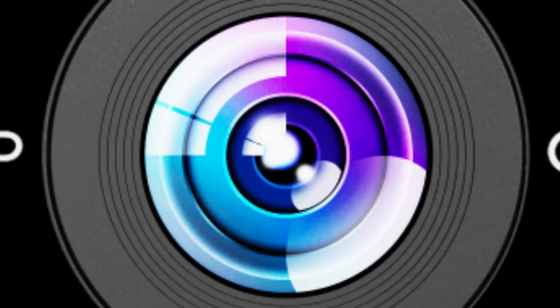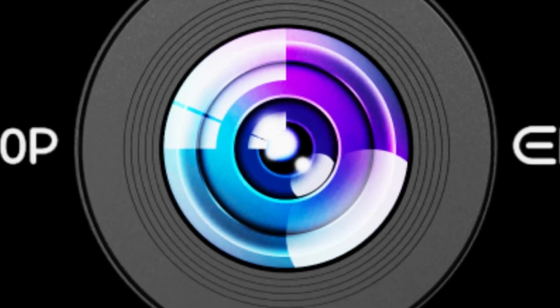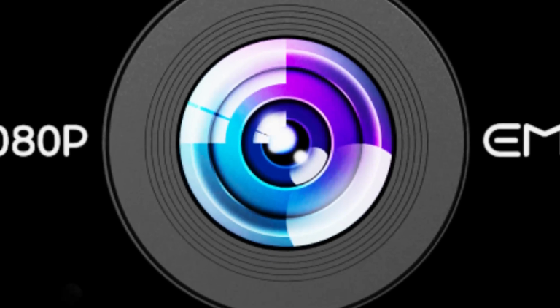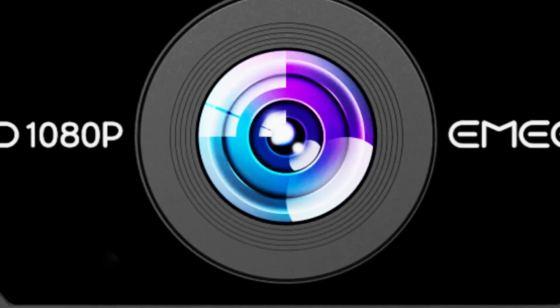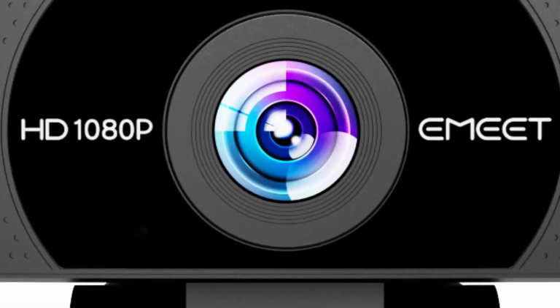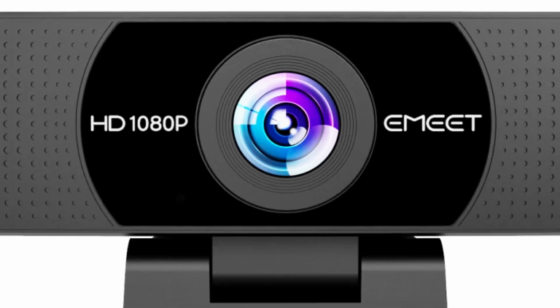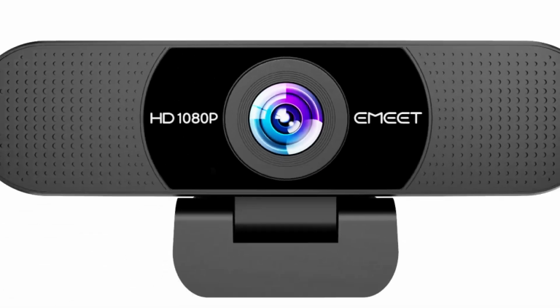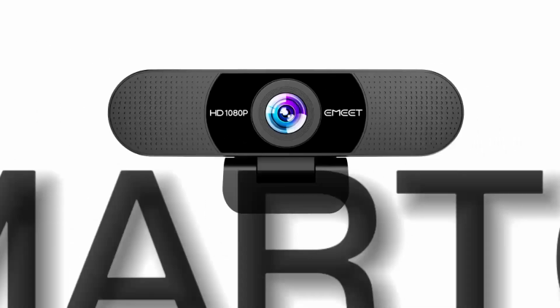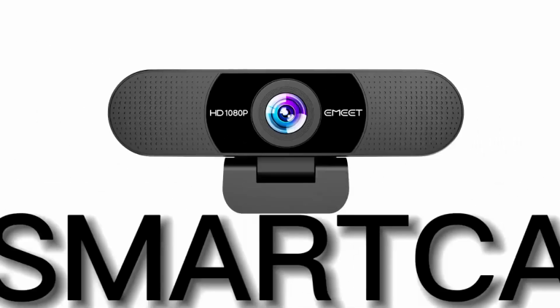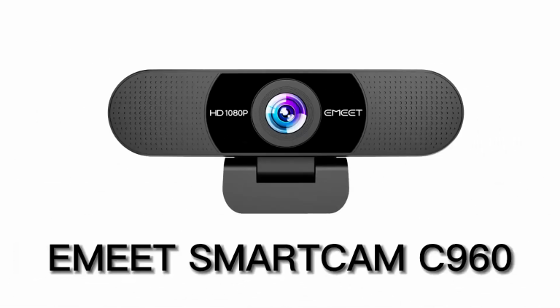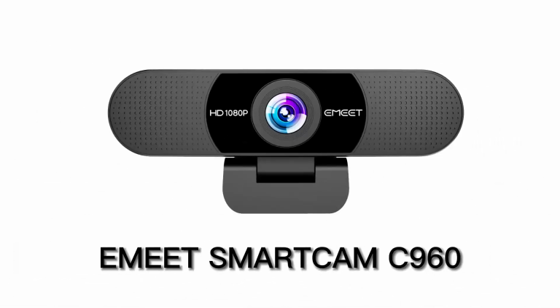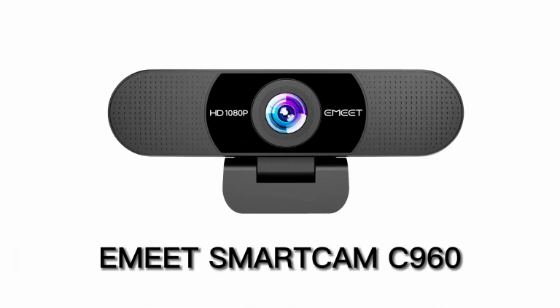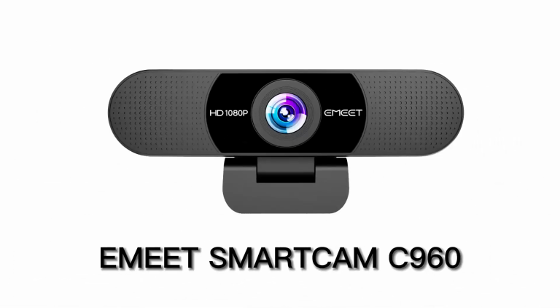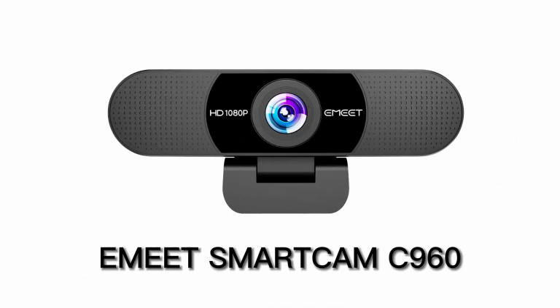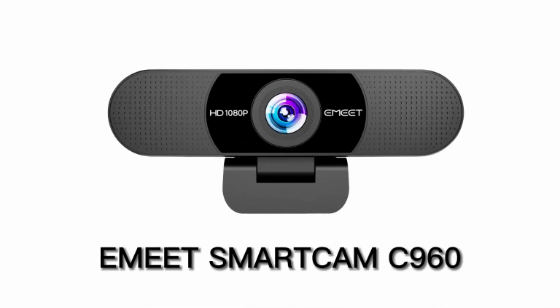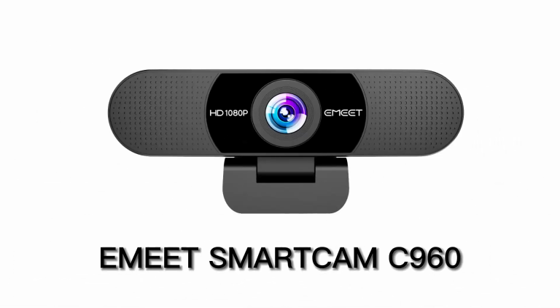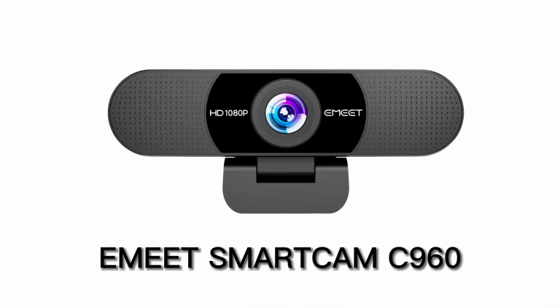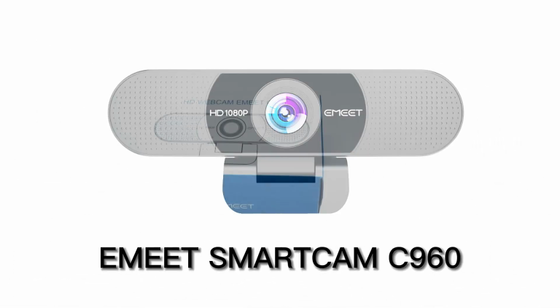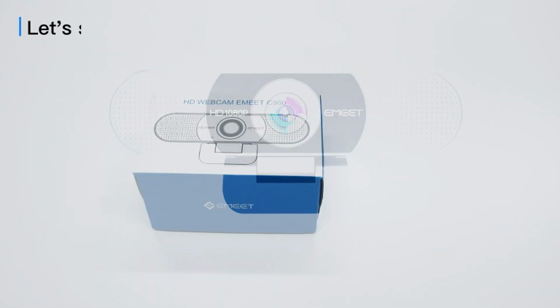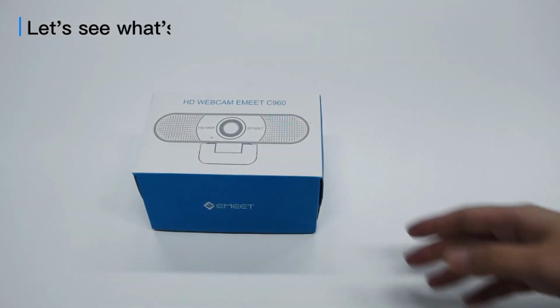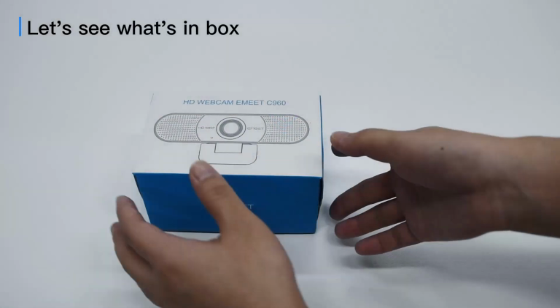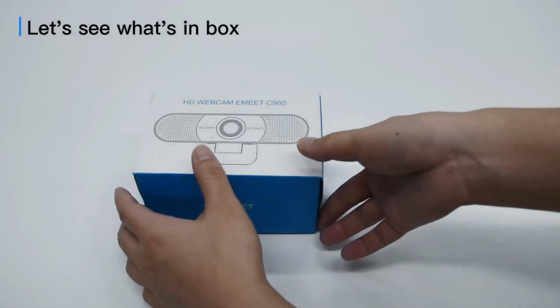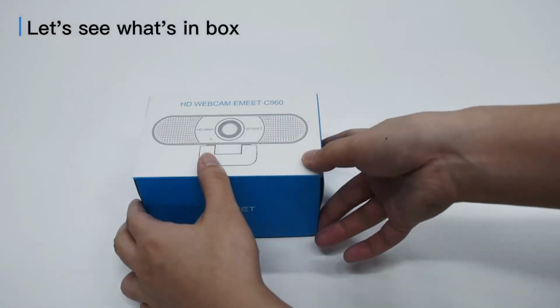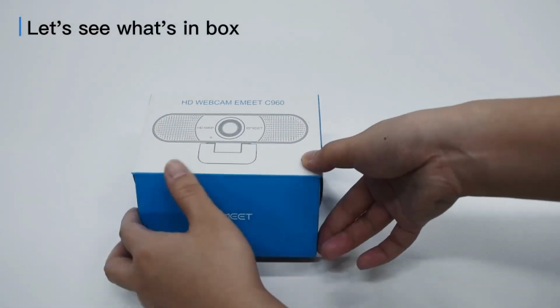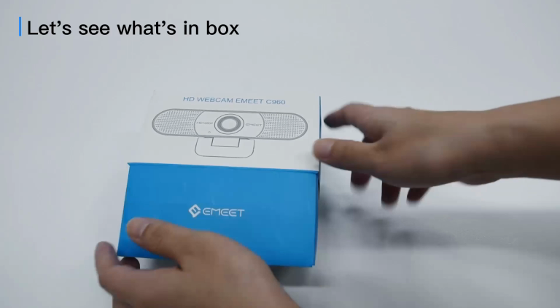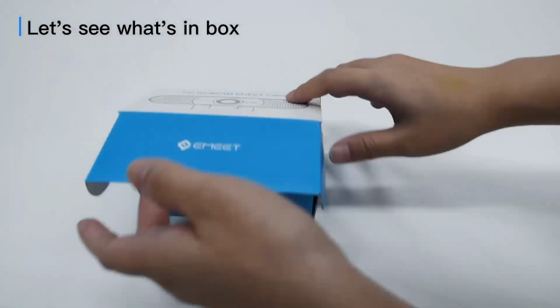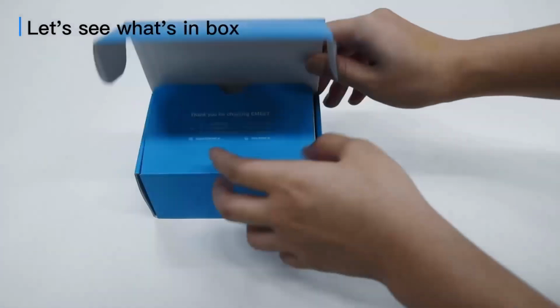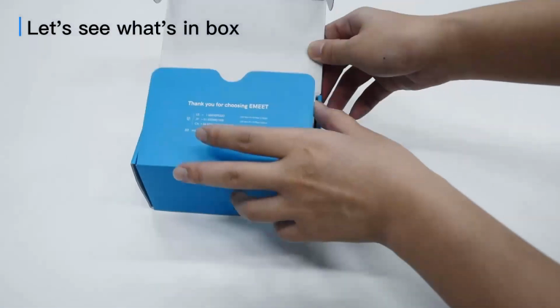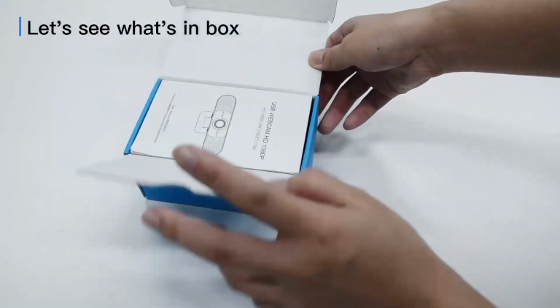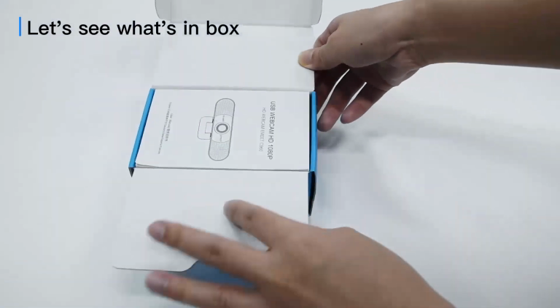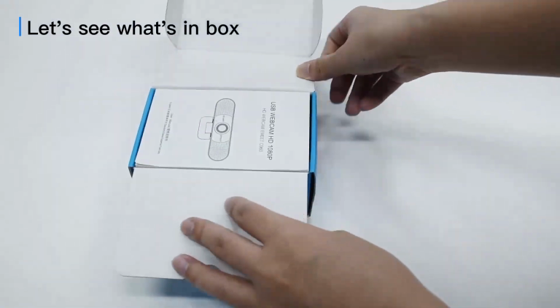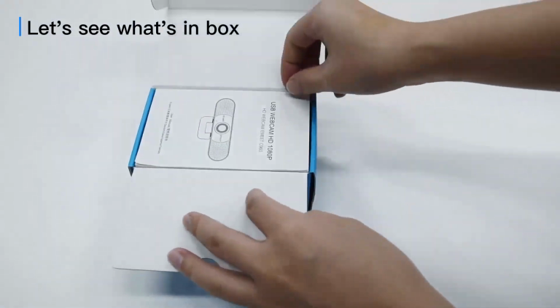Welcome to eMeet SmartCam C960. Let's see what's in the box.